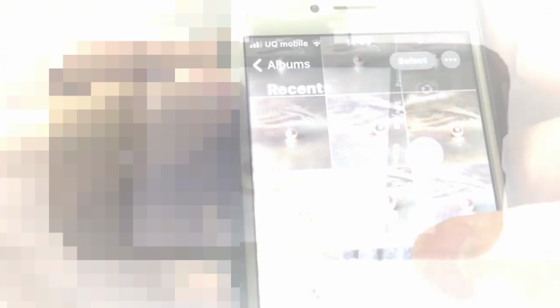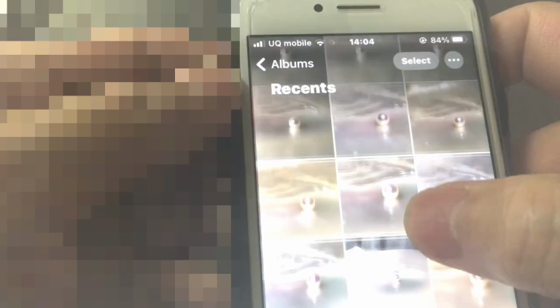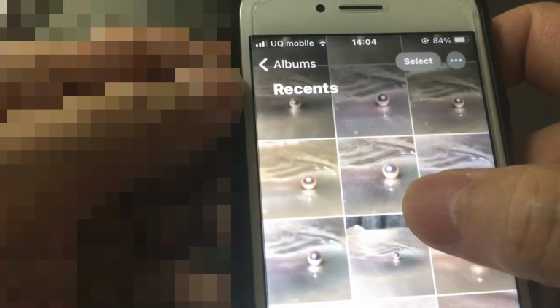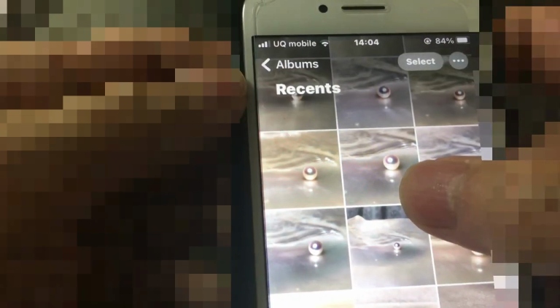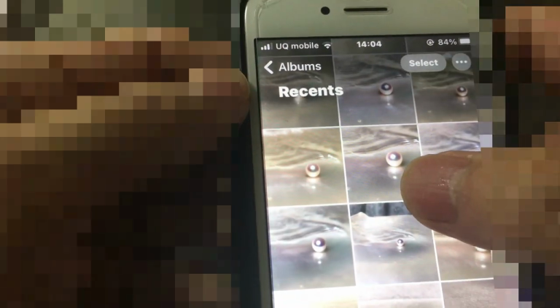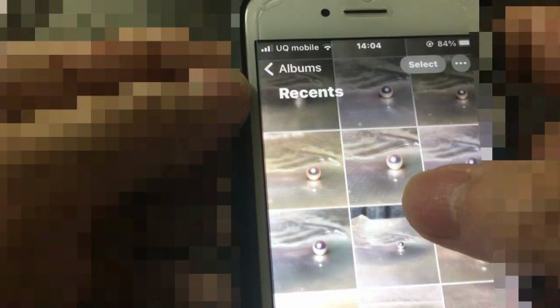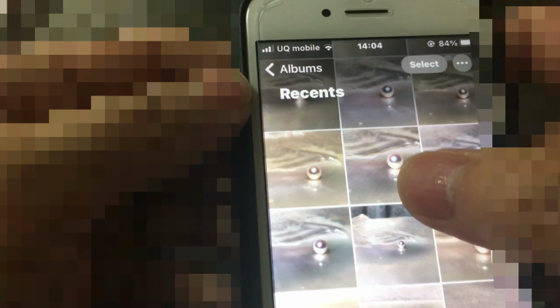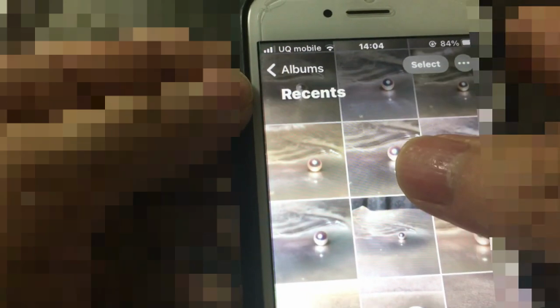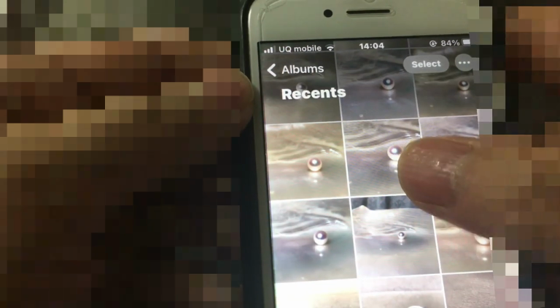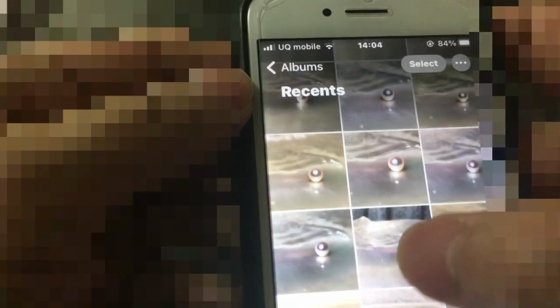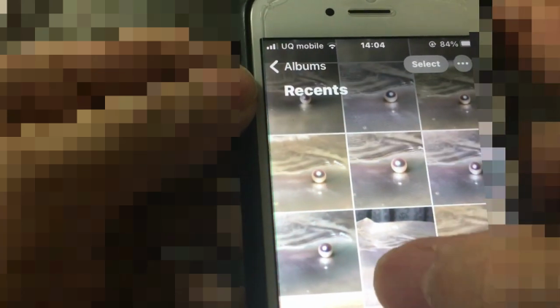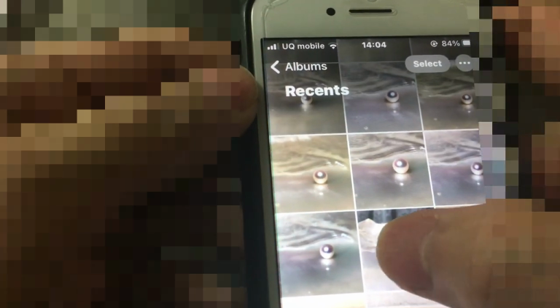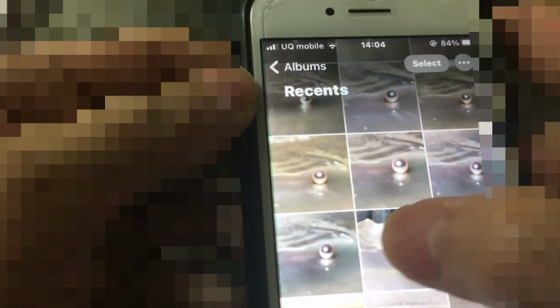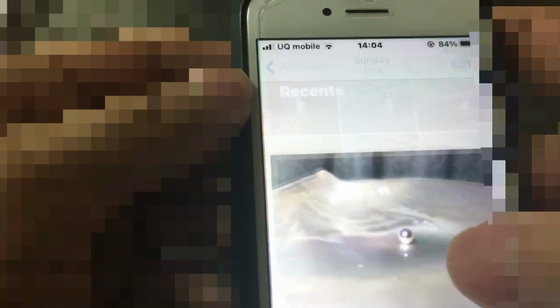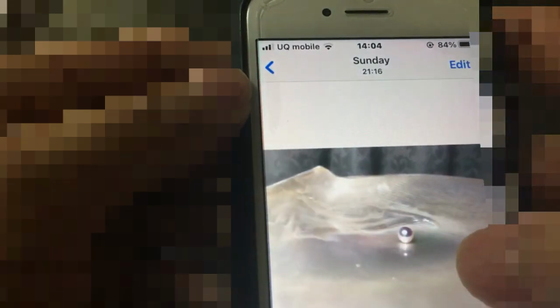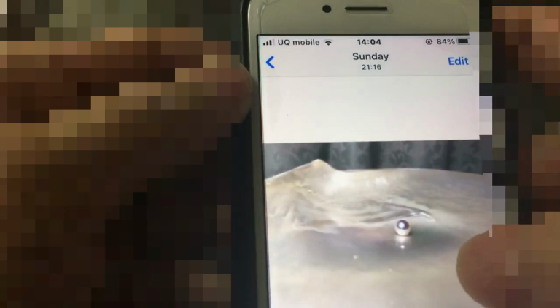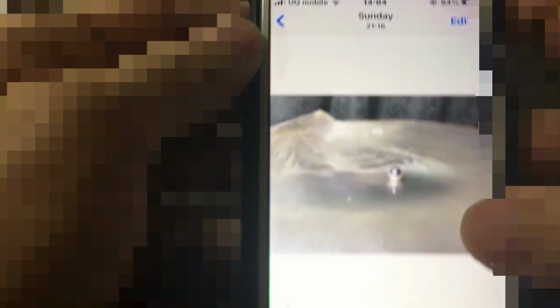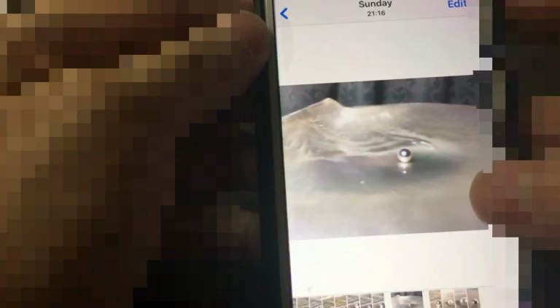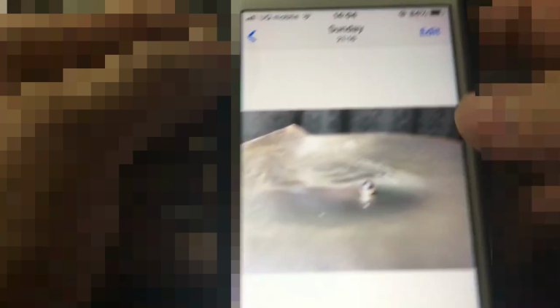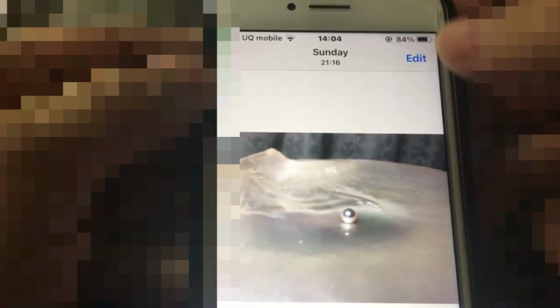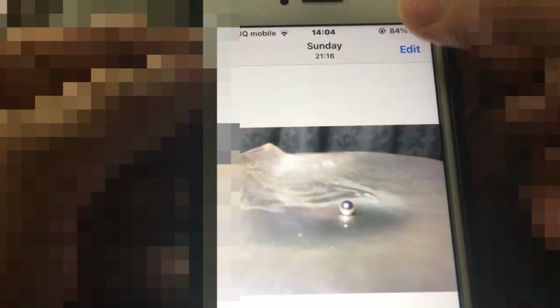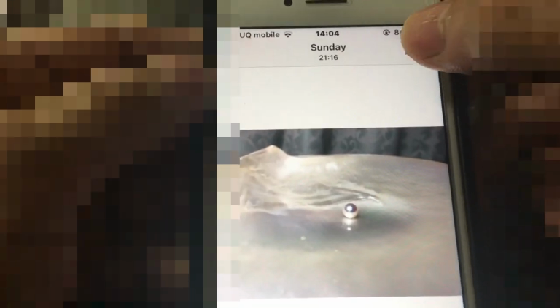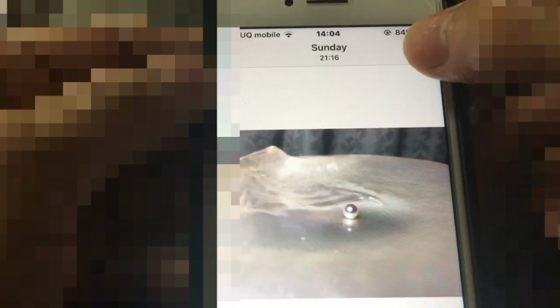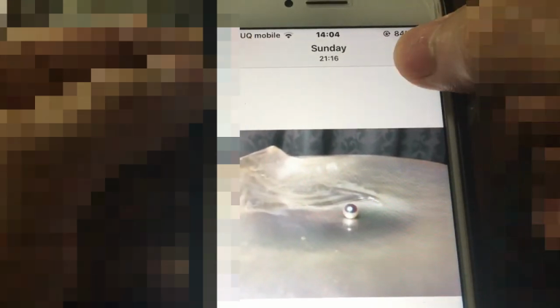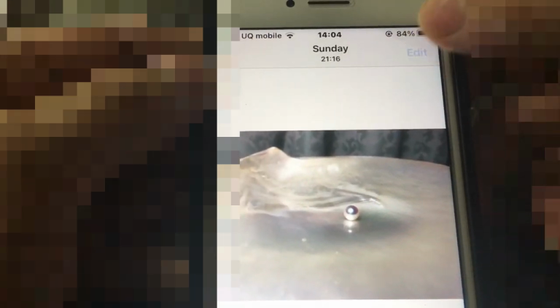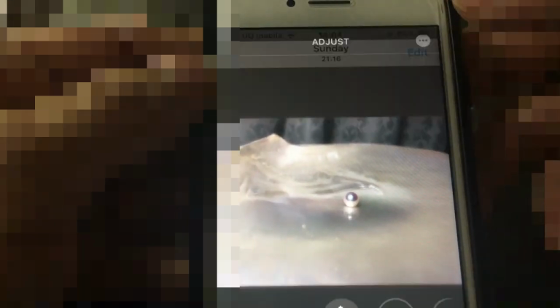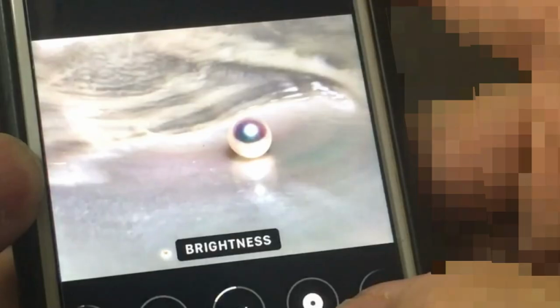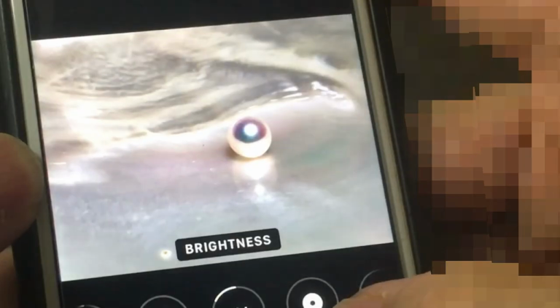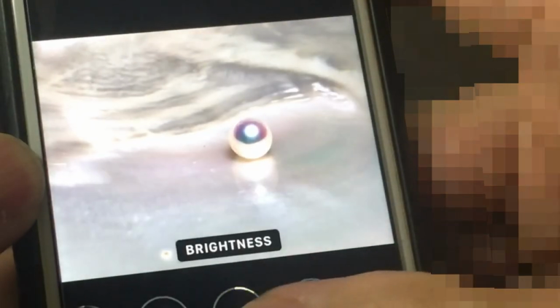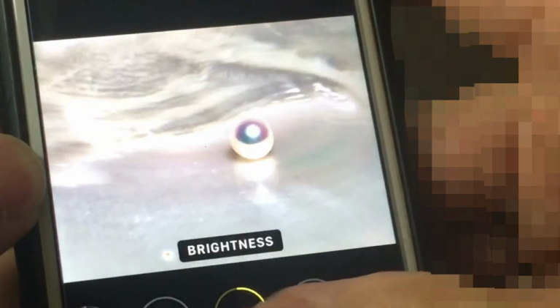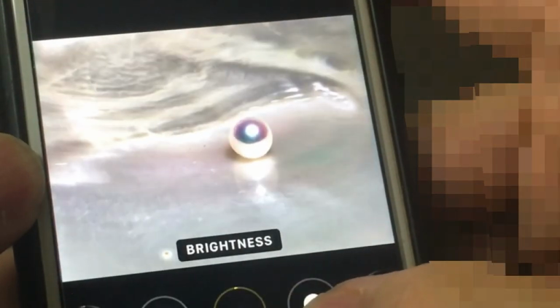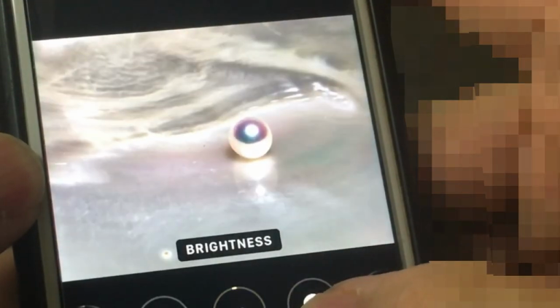In the Photos application, tap Edit. You can adjust the crop, angle, light, brightness, and more.